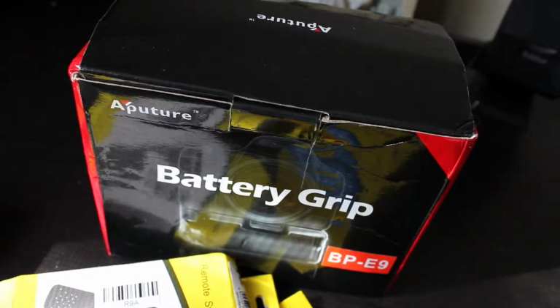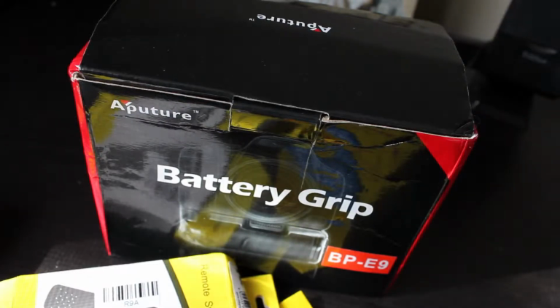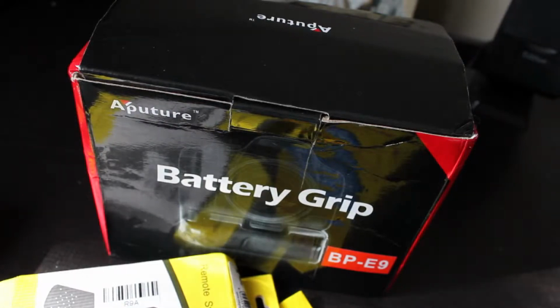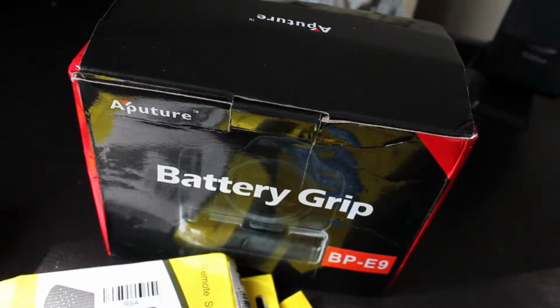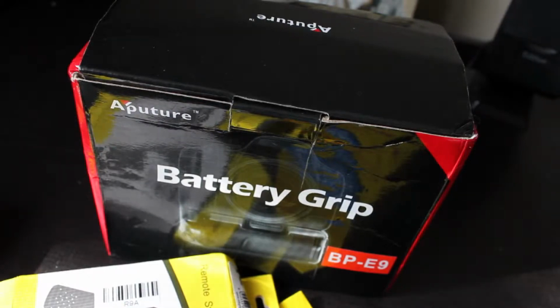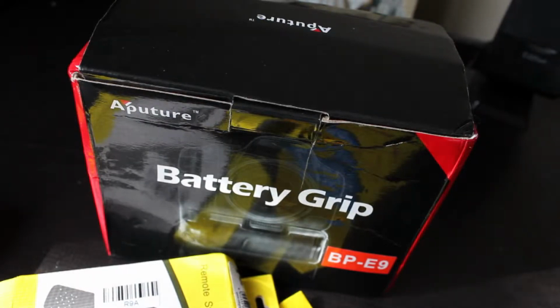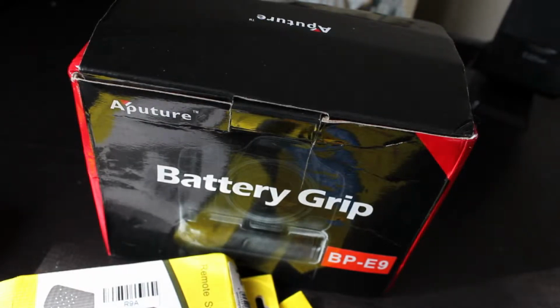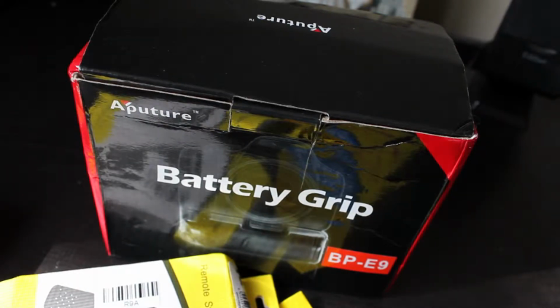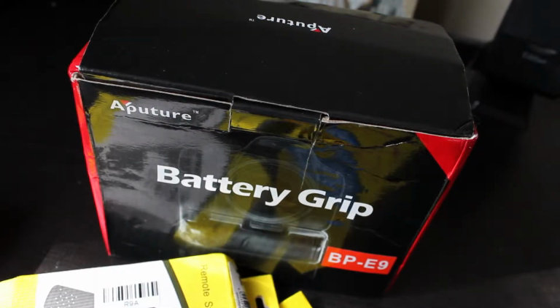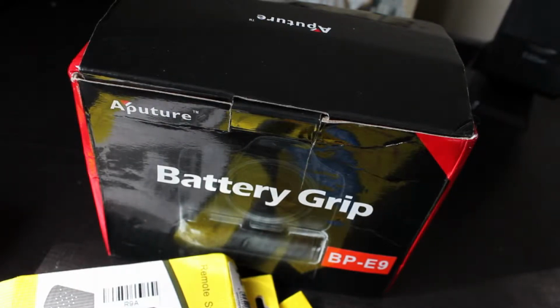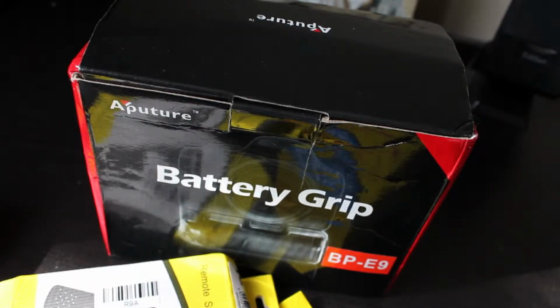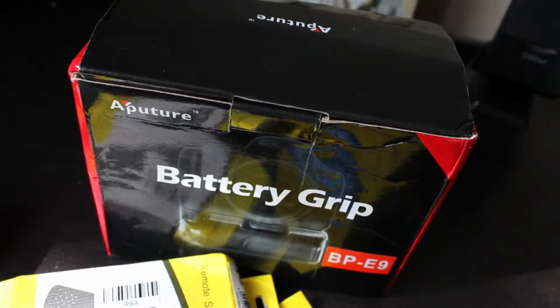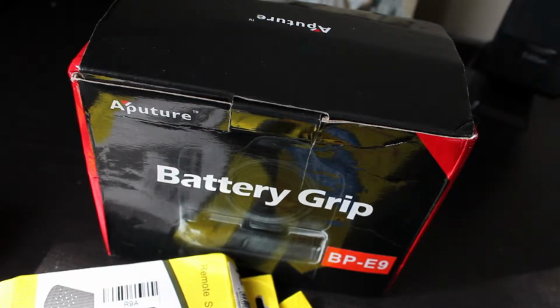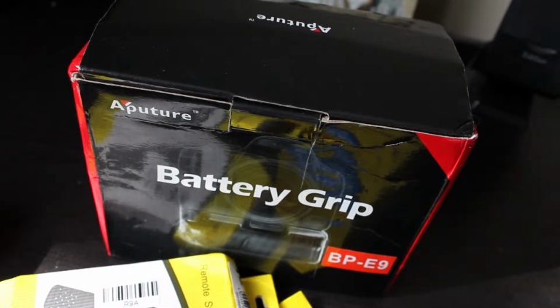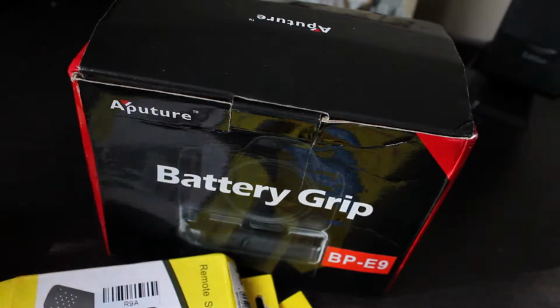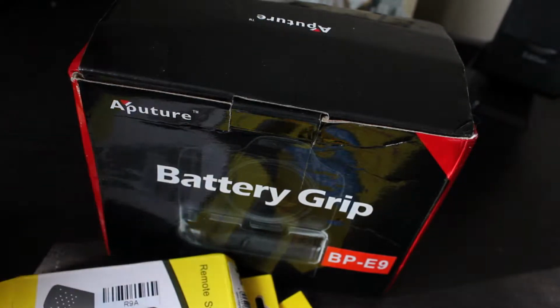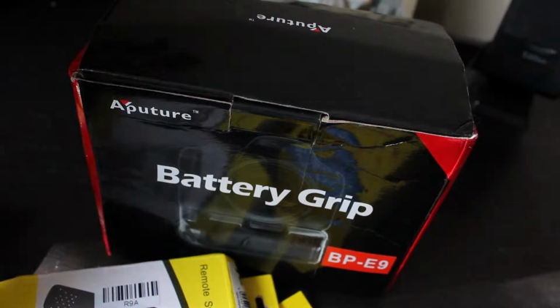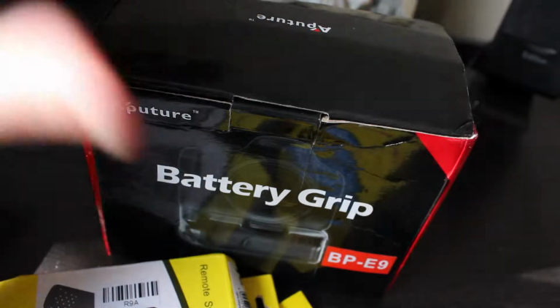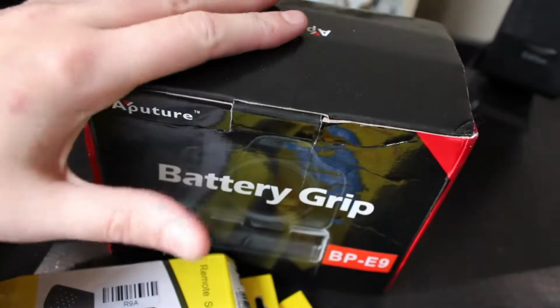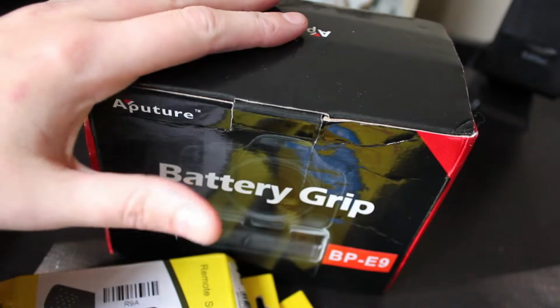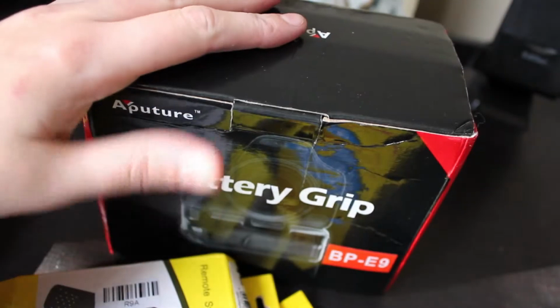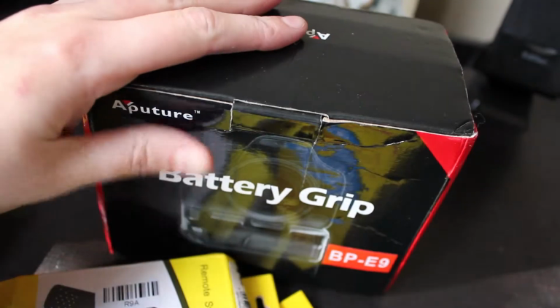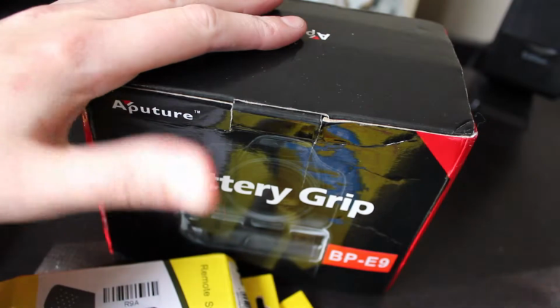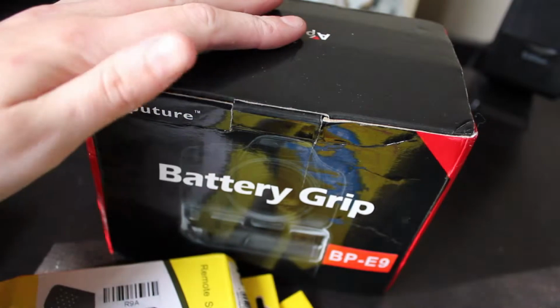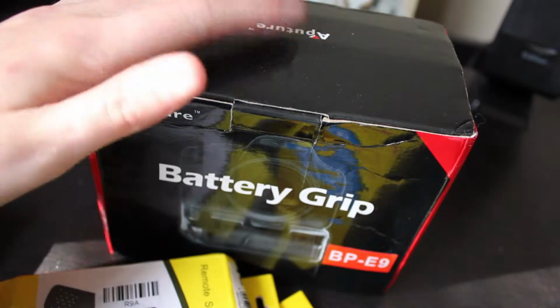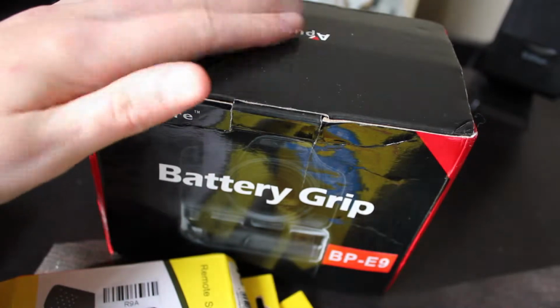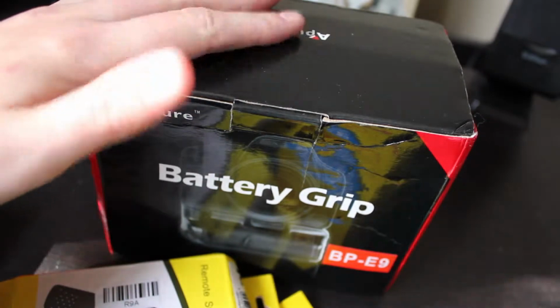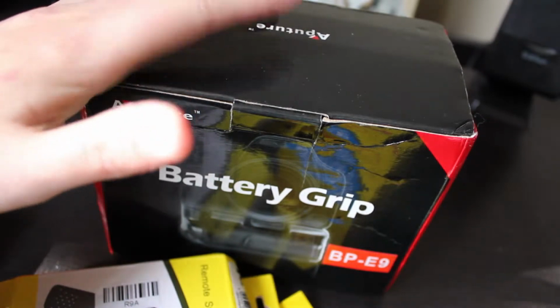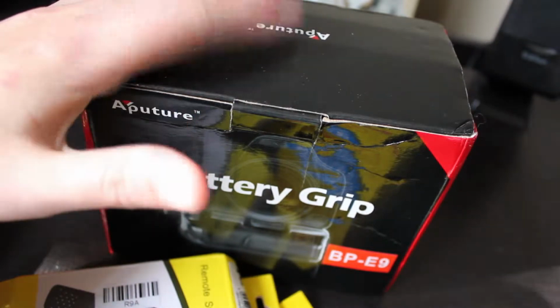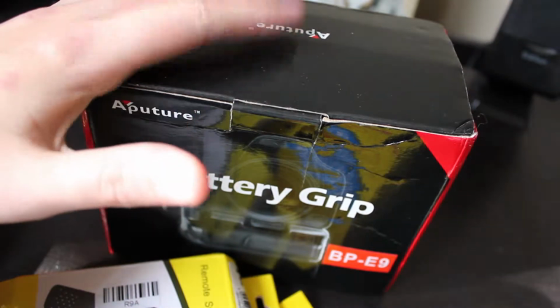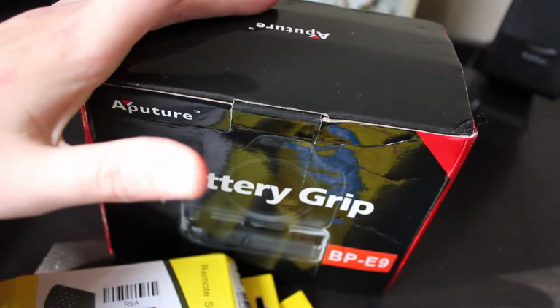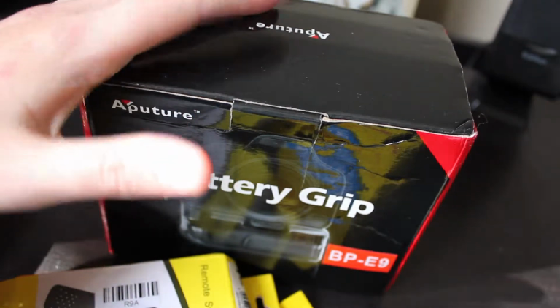Hey guys, Taylor's iTech here and today I'm going to be unboxing an aftermarket battery grip for the Canon 60D.